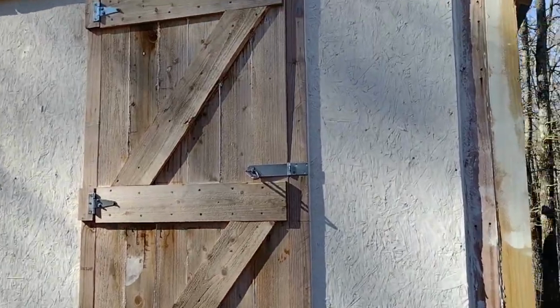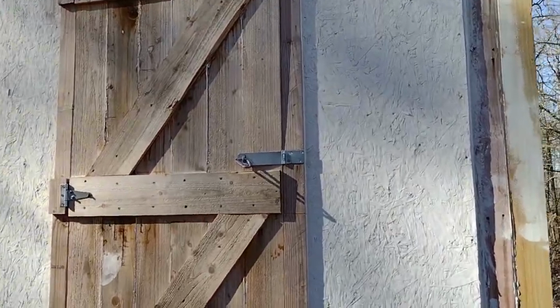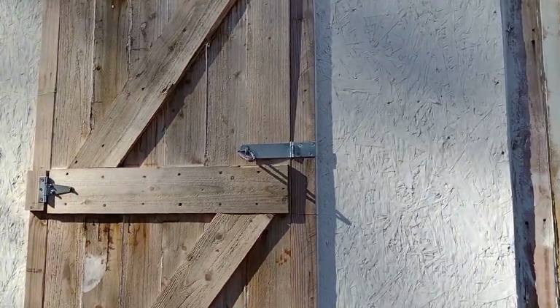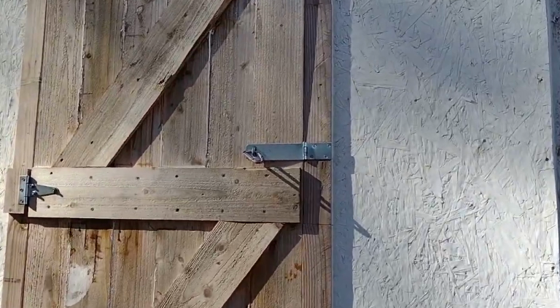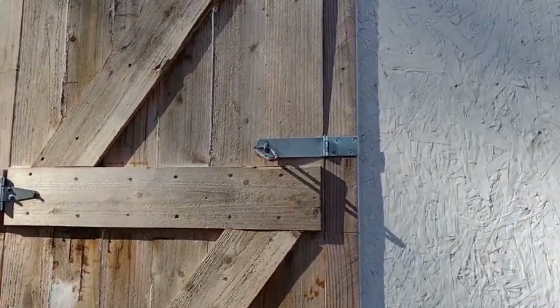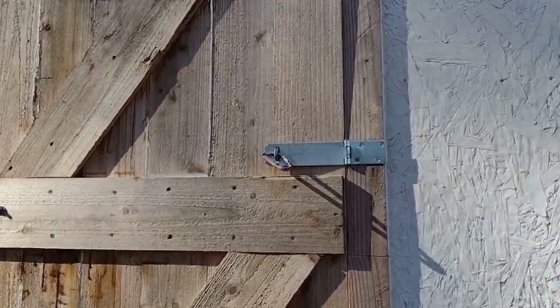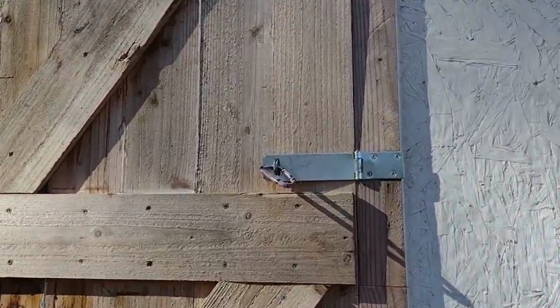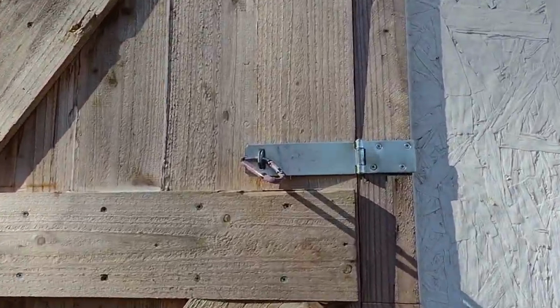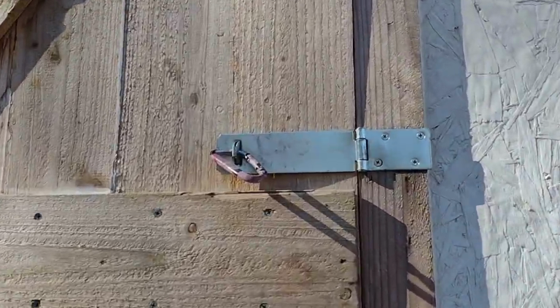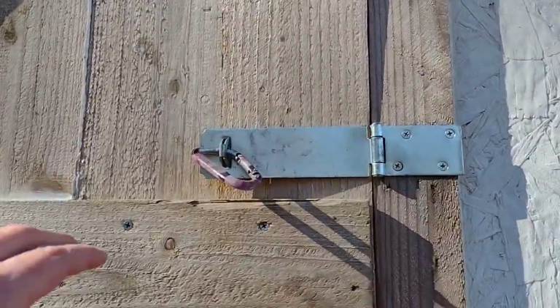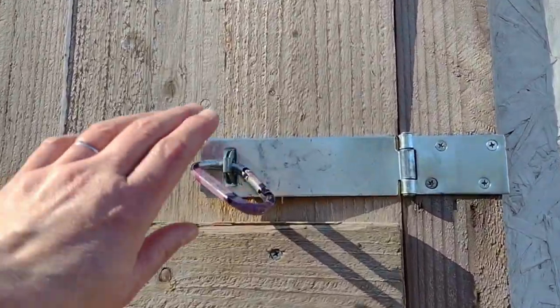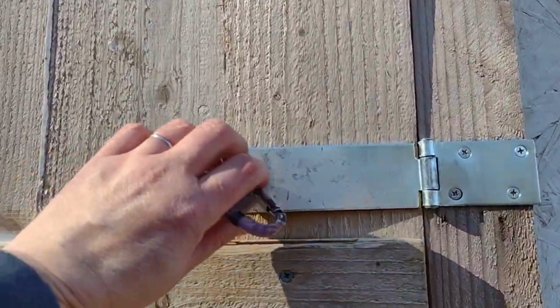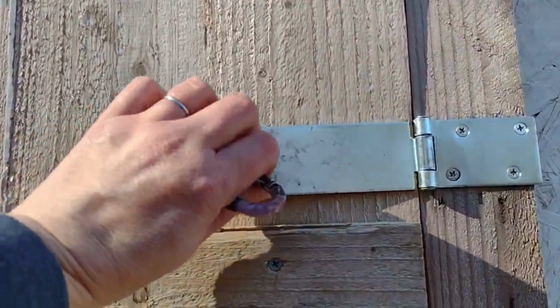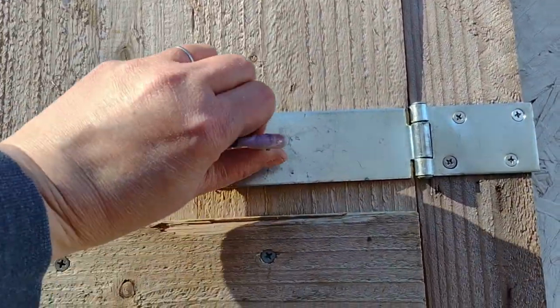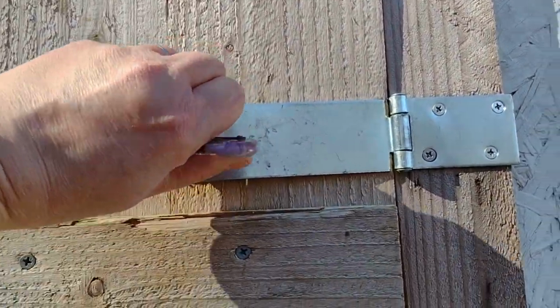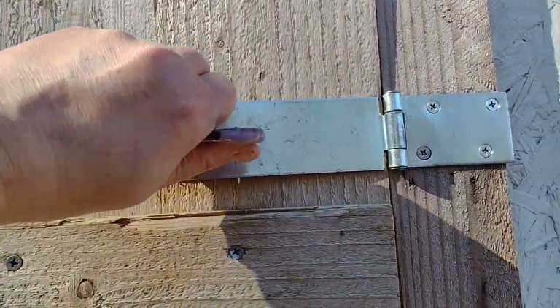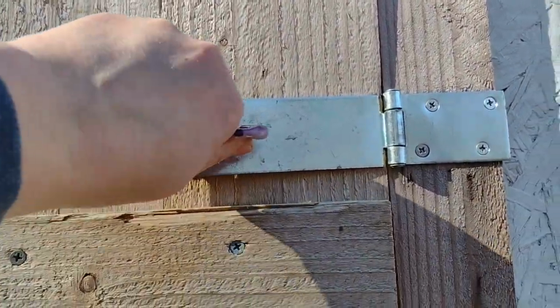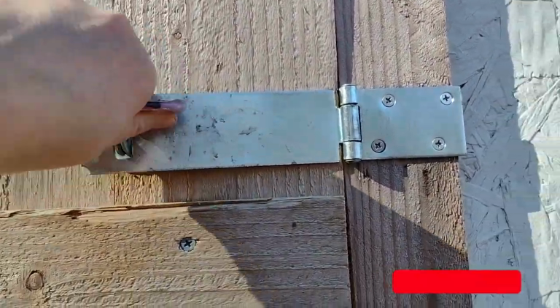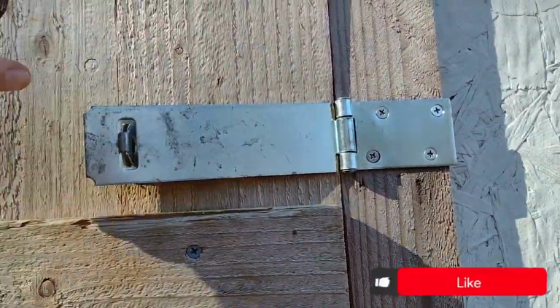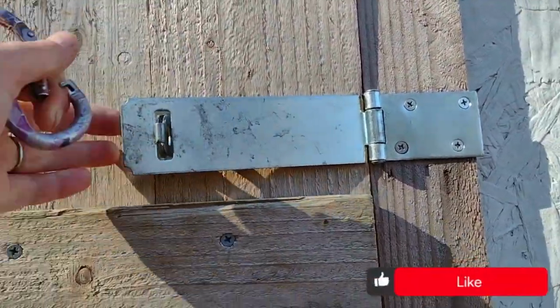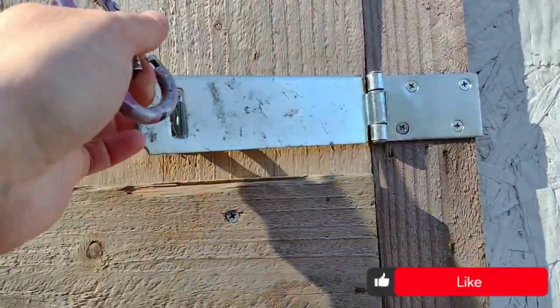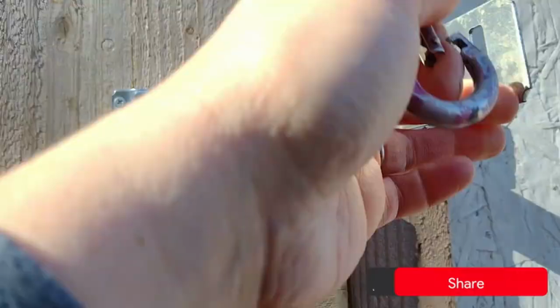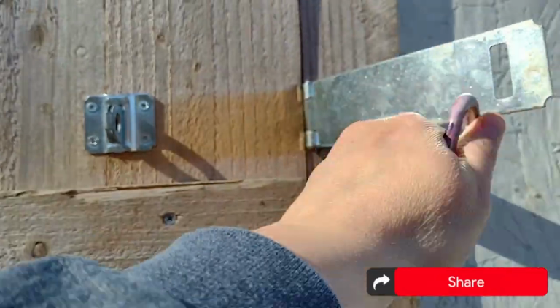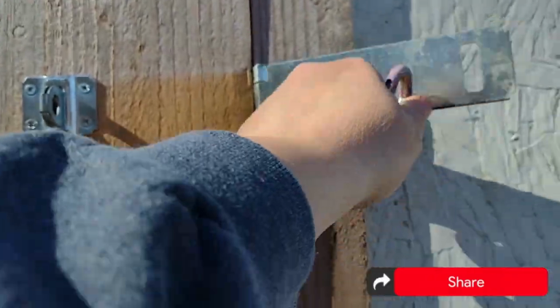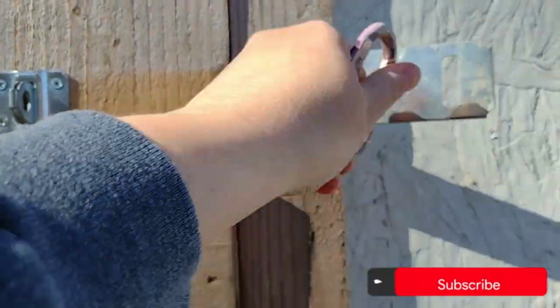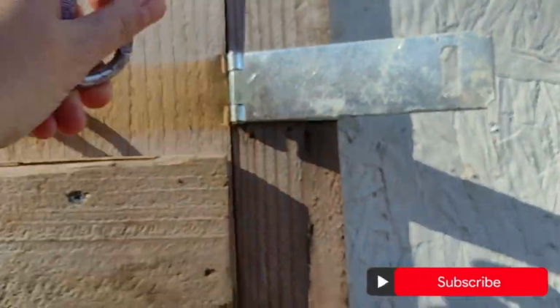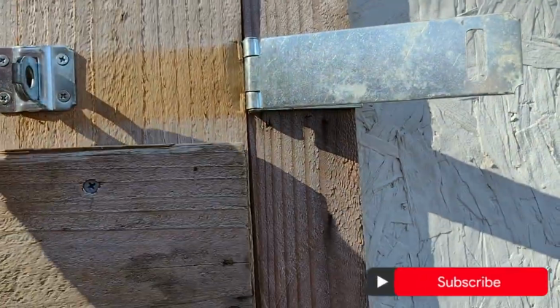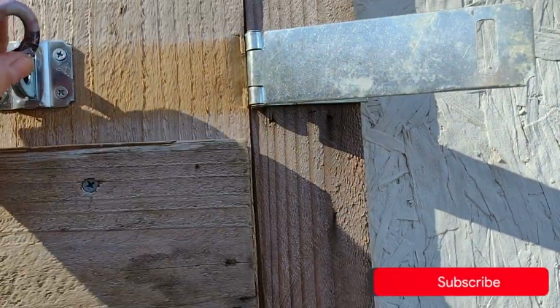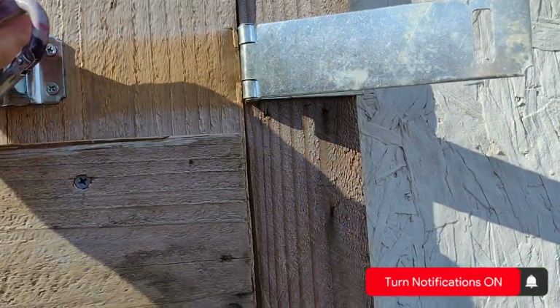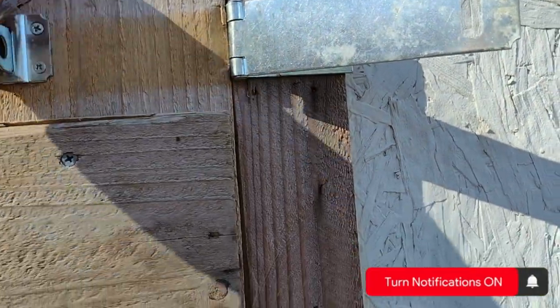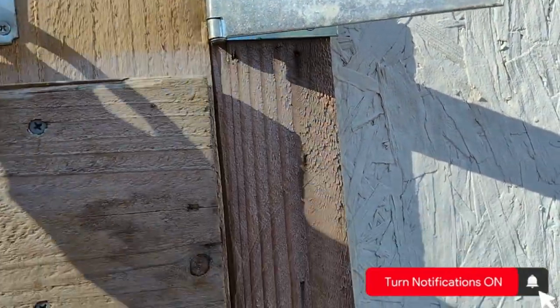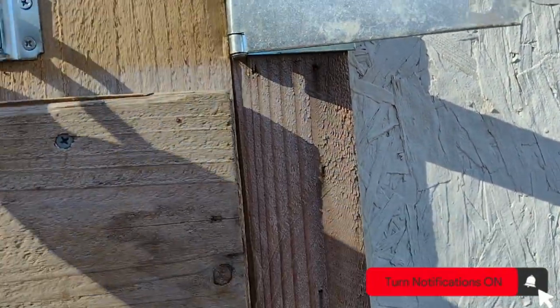Hey, if you're posting pictures of your seed starting setup on Instagram, tag us at ClumsyDogAcres because we'd love to see what y'all are doing.